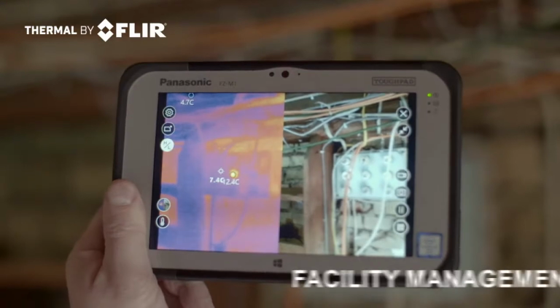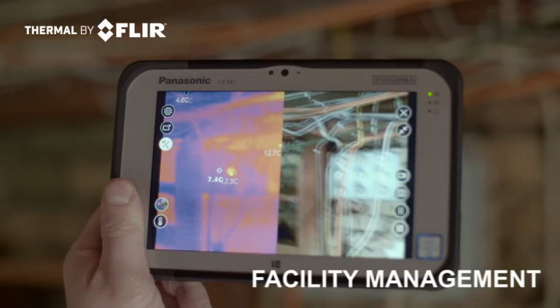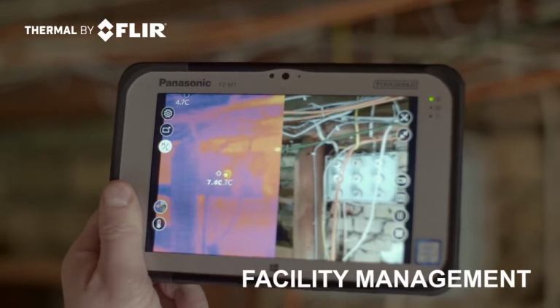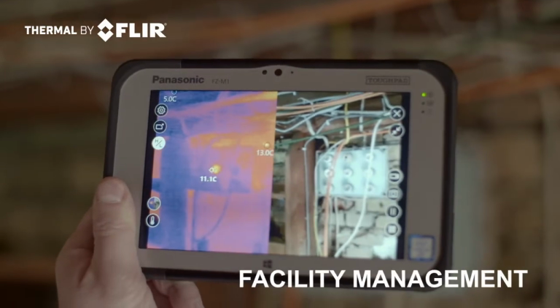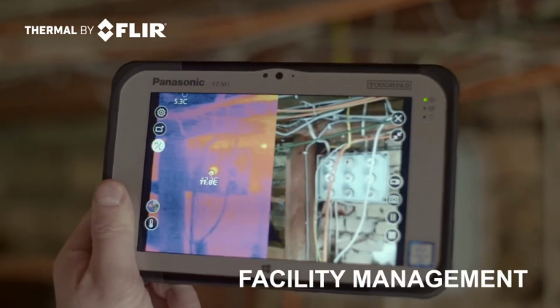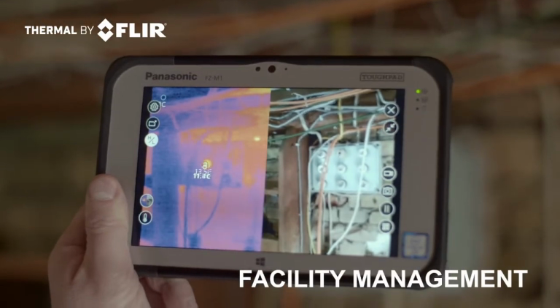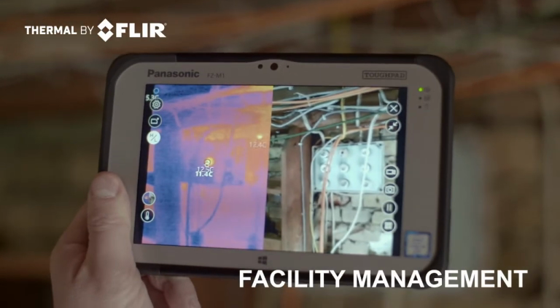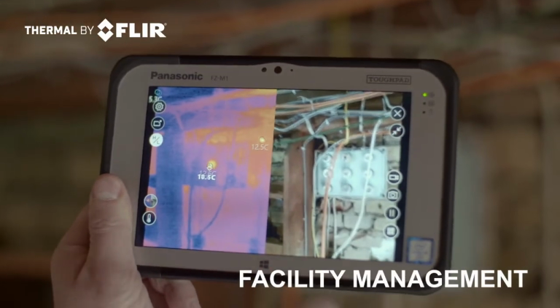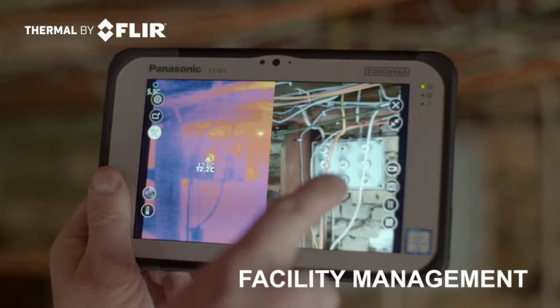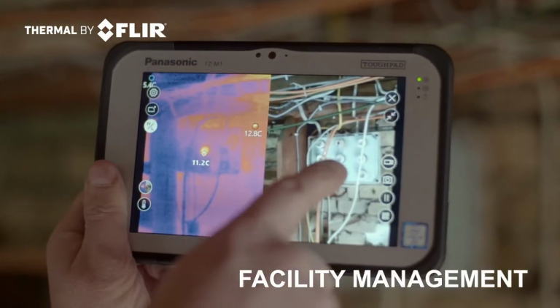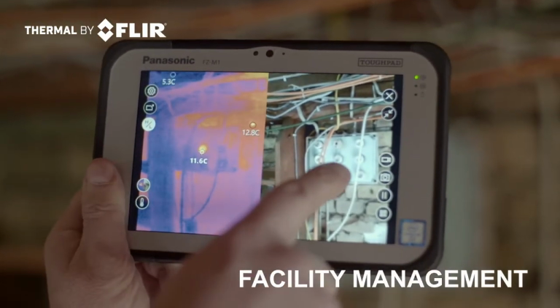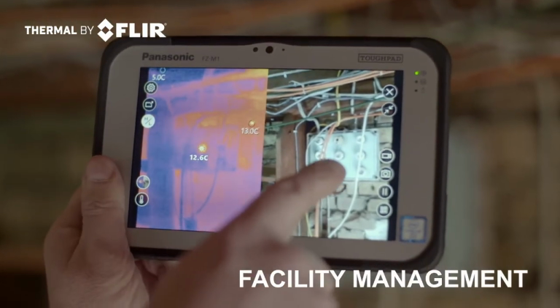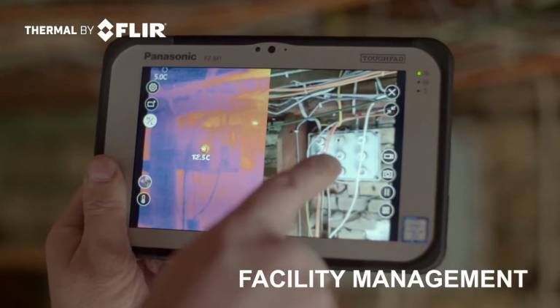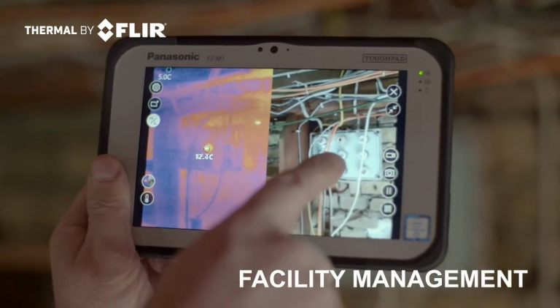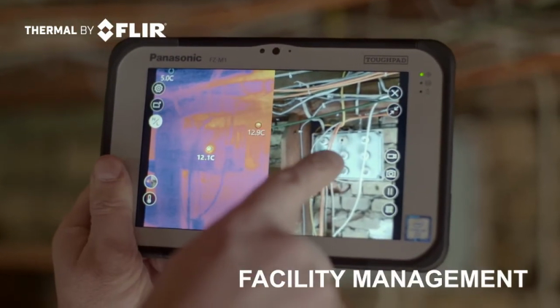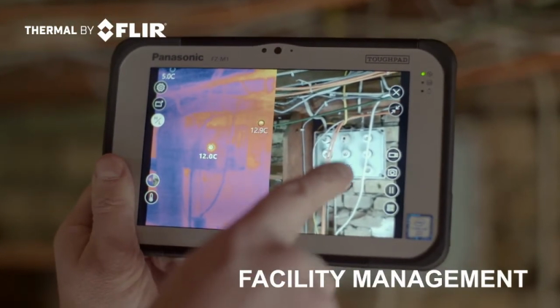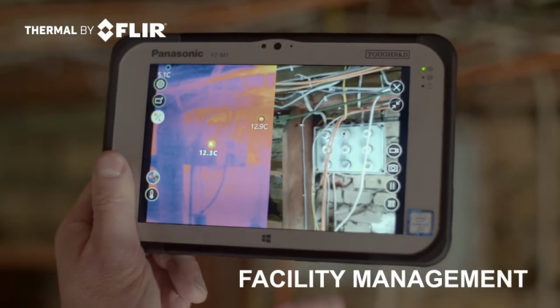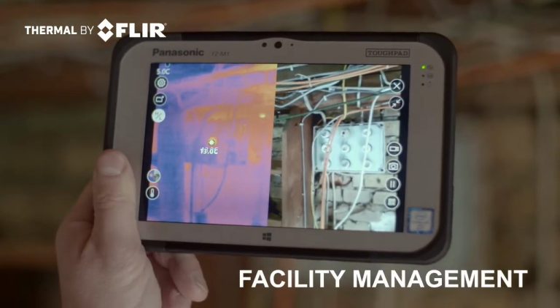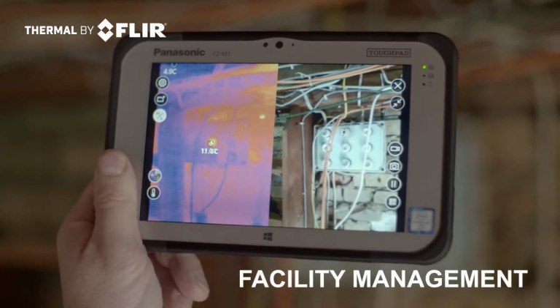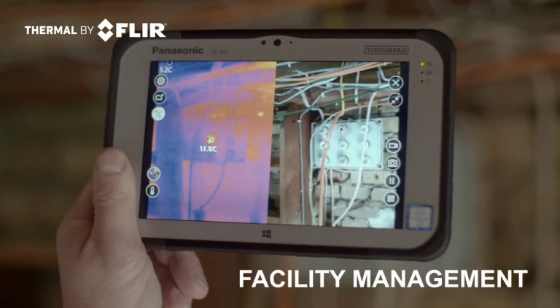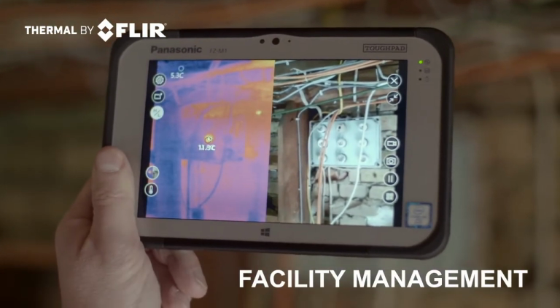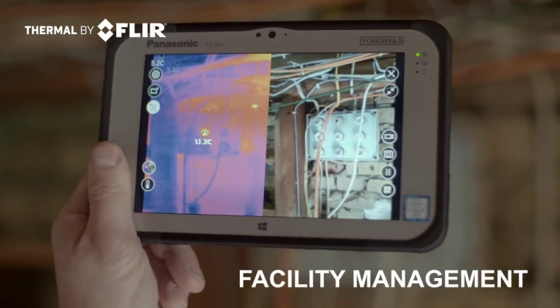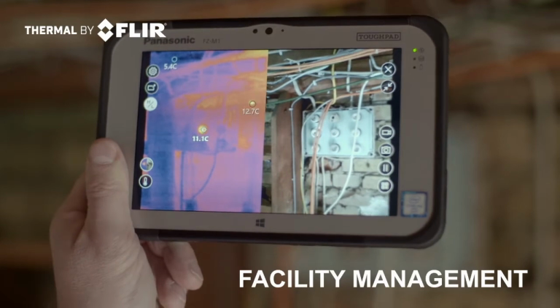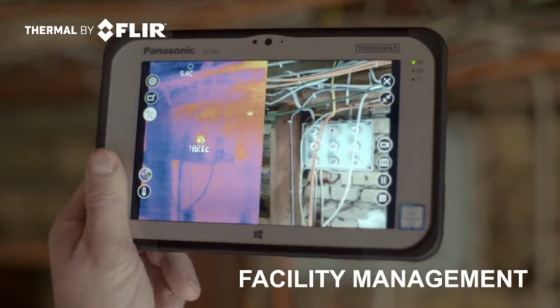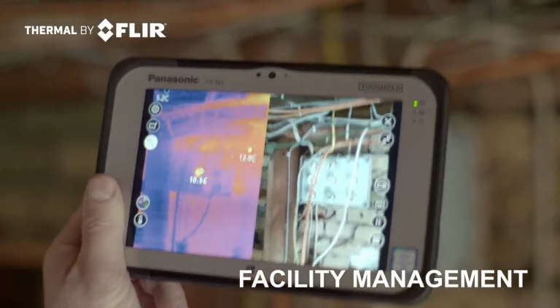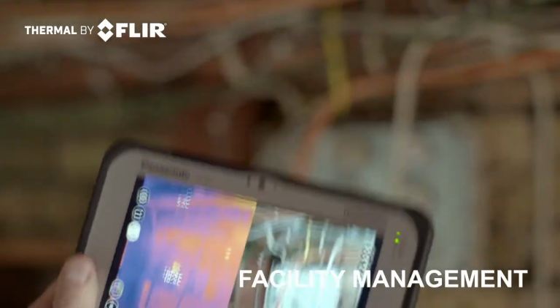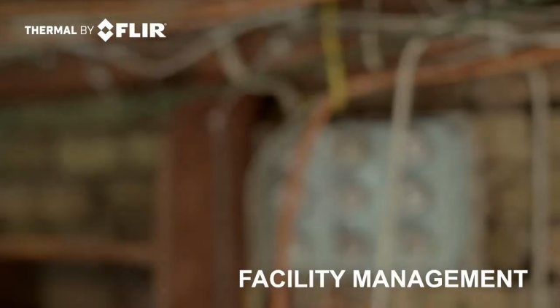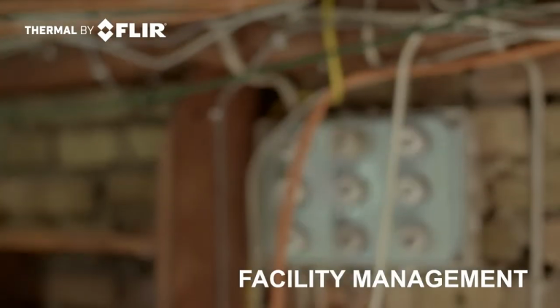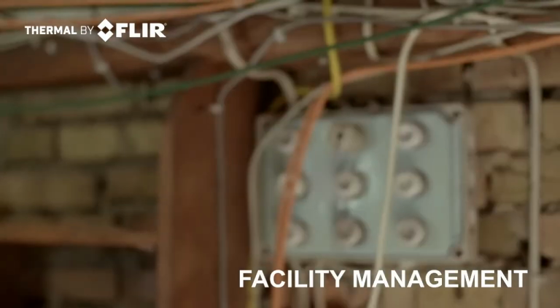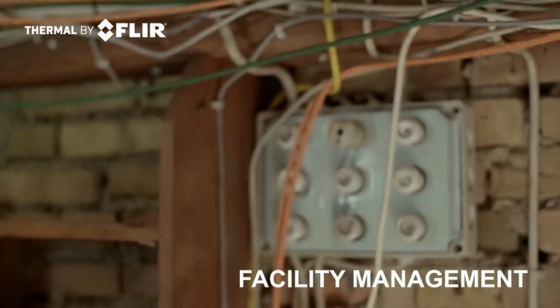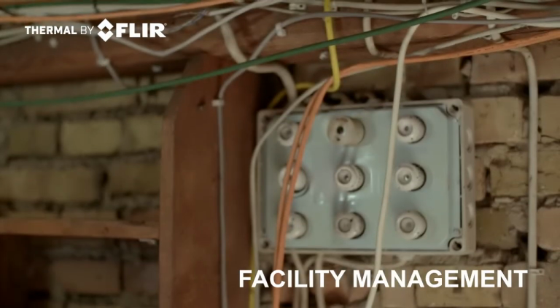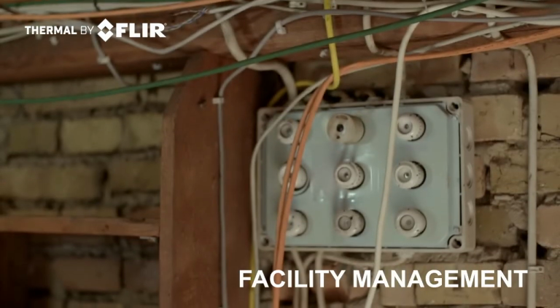Also, the unit can be used in the area of predictive maintenance to see if a fuse has to be exchanged in the near future or not.